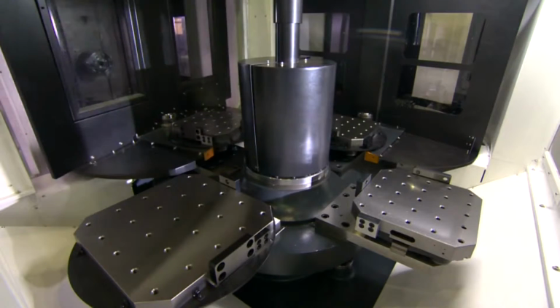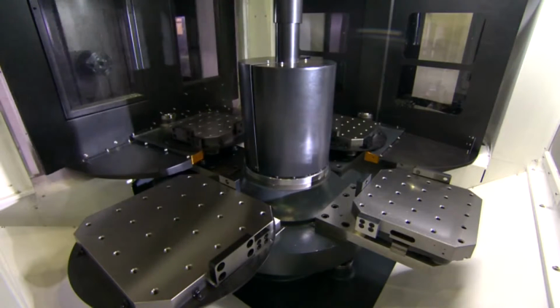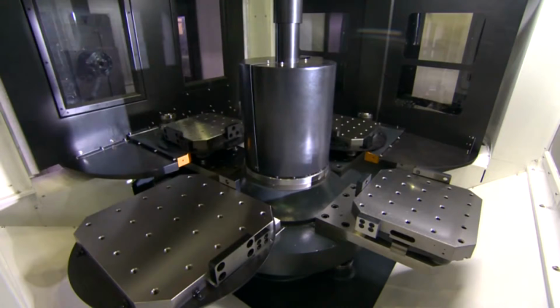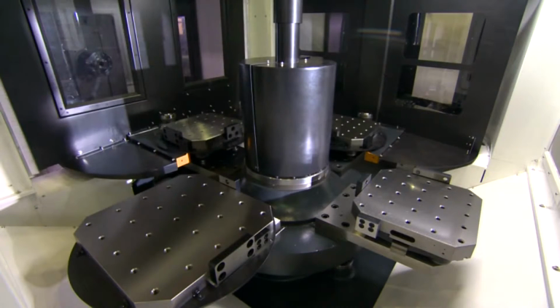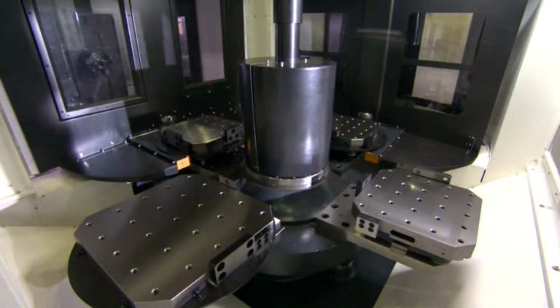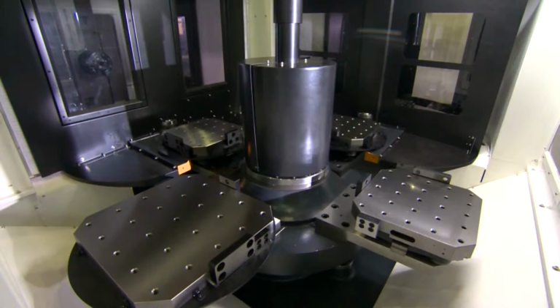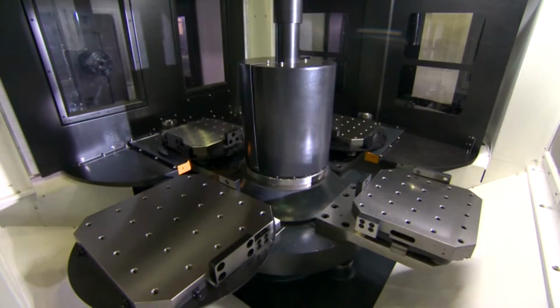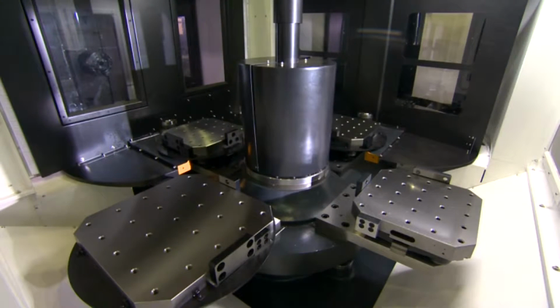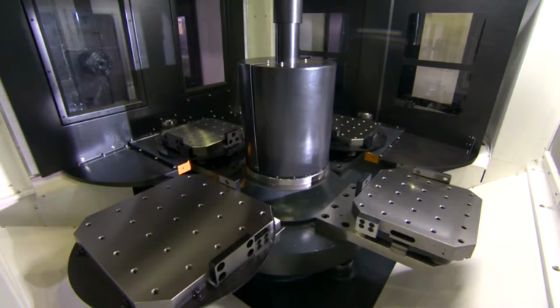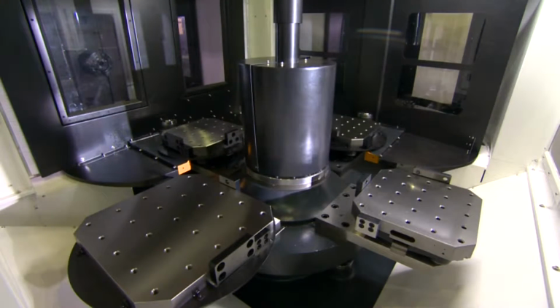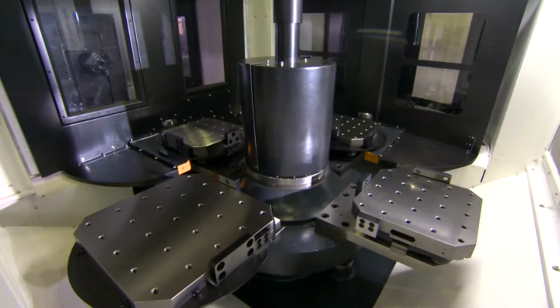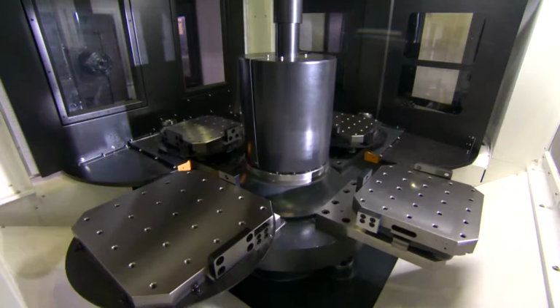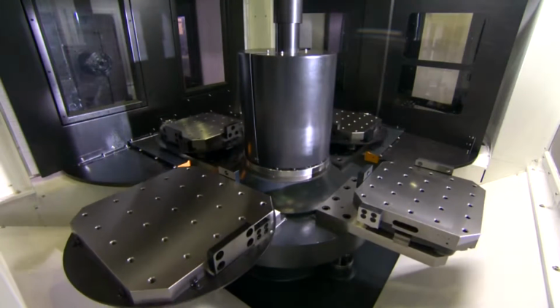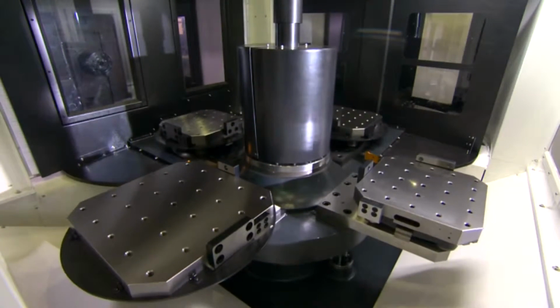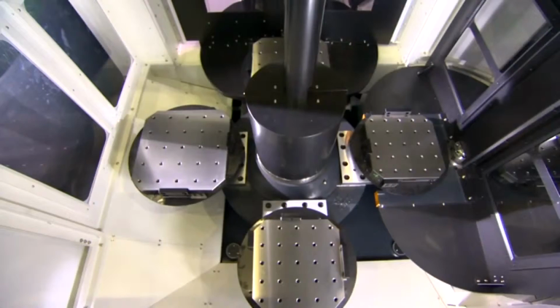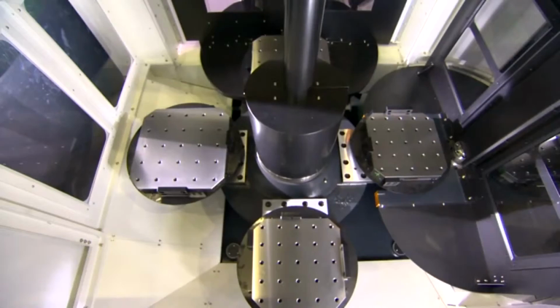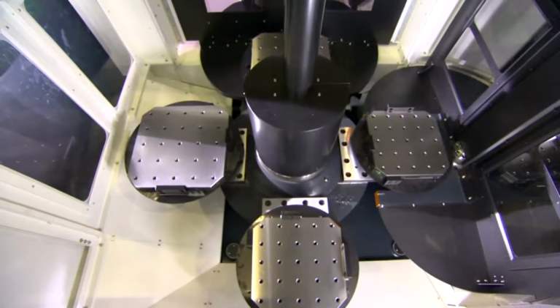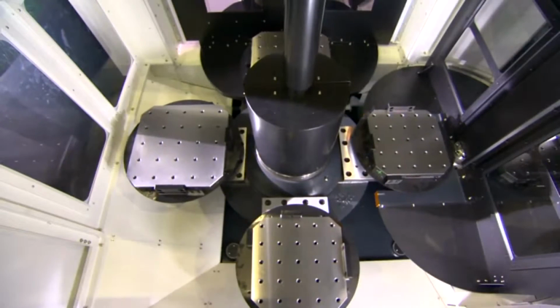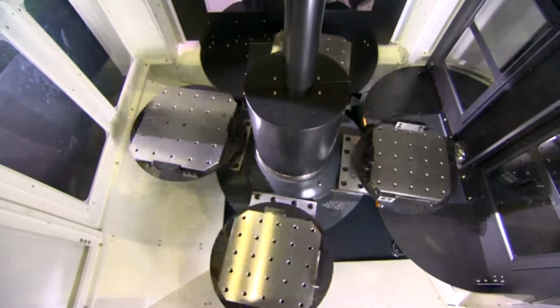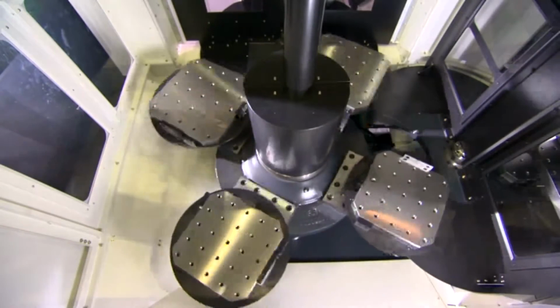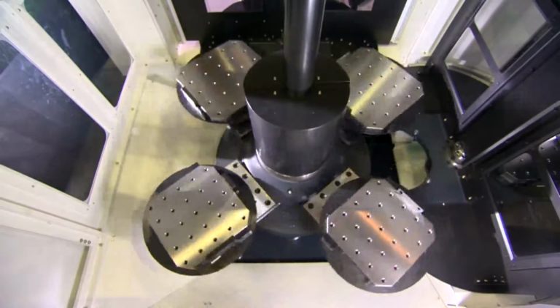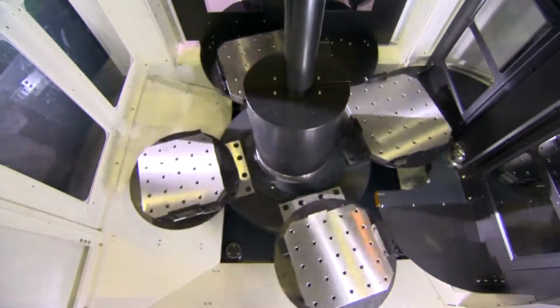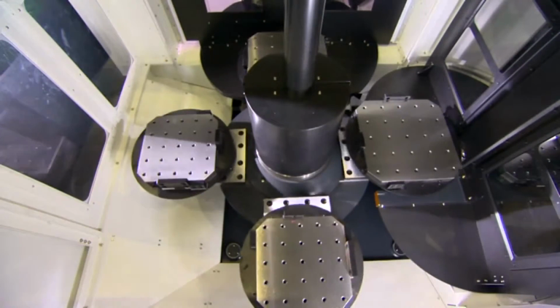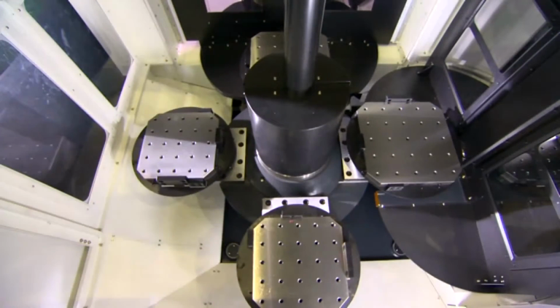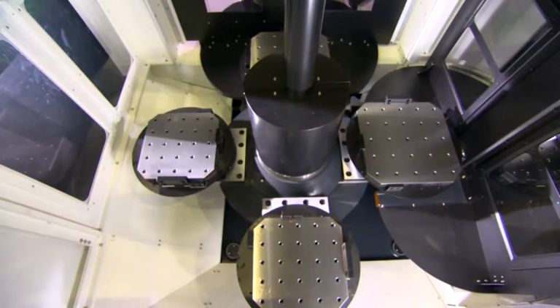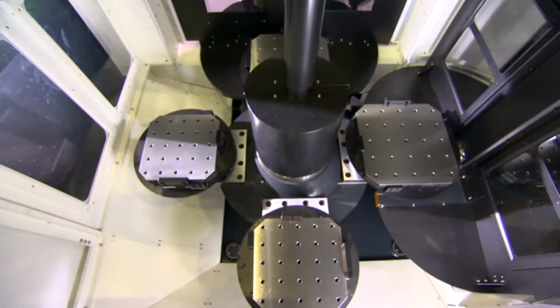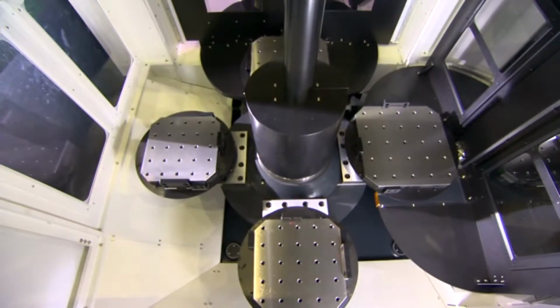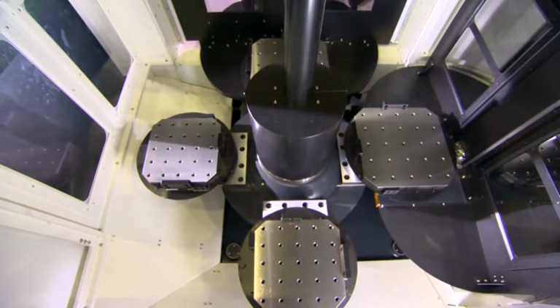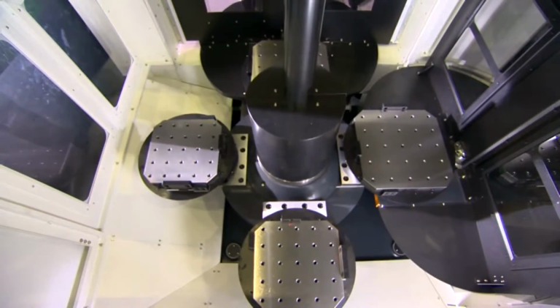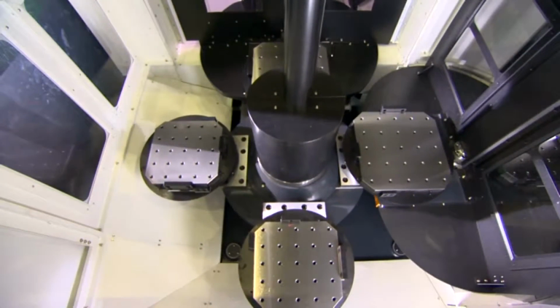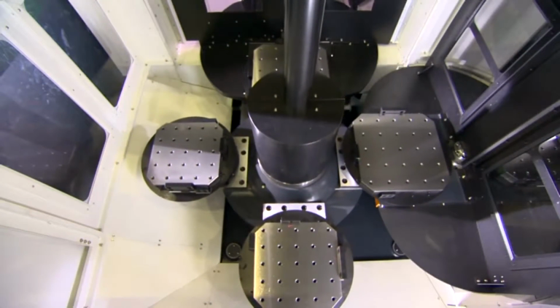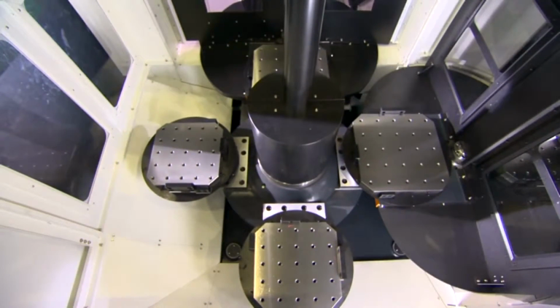Higher productivity is easily achieved by adding the optional servo-driven 6-pallet unit in the field or at the factory, providing a quick solution for companies with a standard 2-pallet machine that need to boost their productivity.